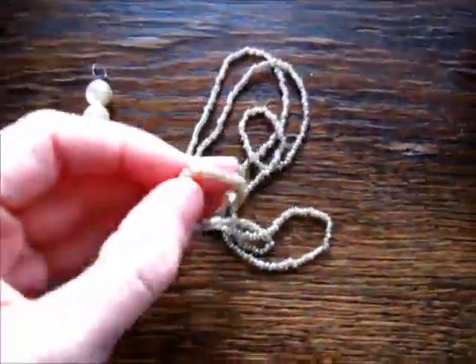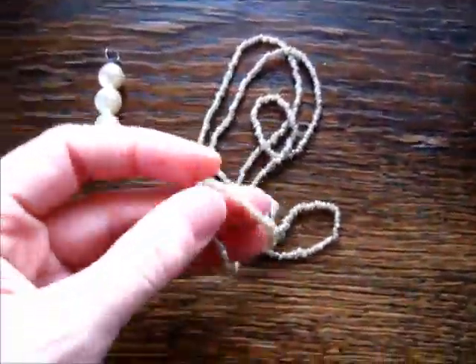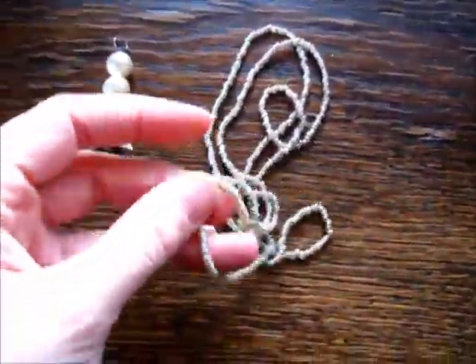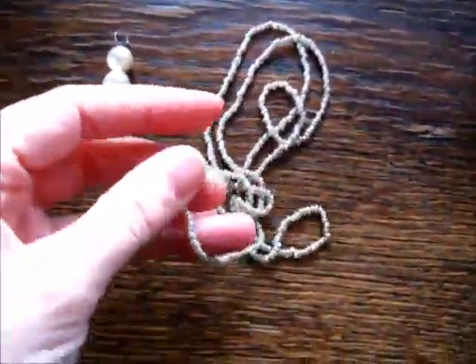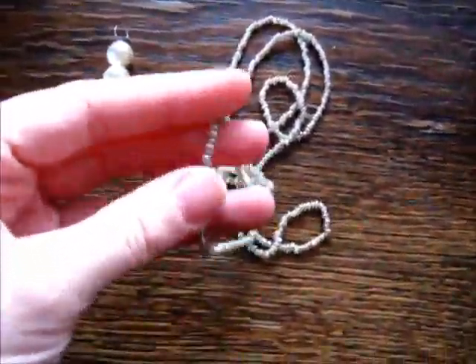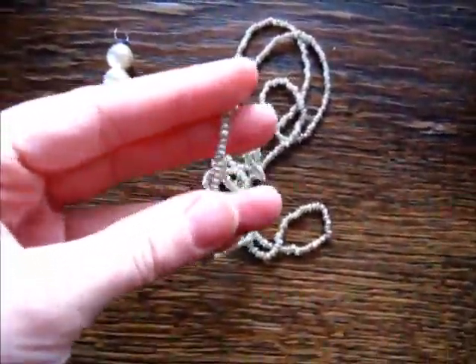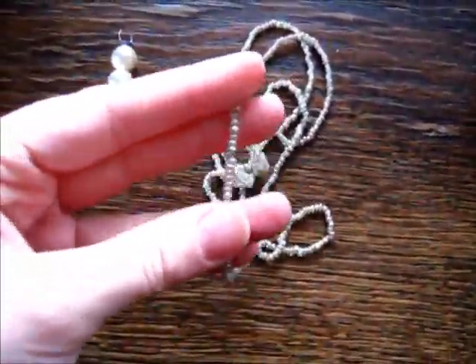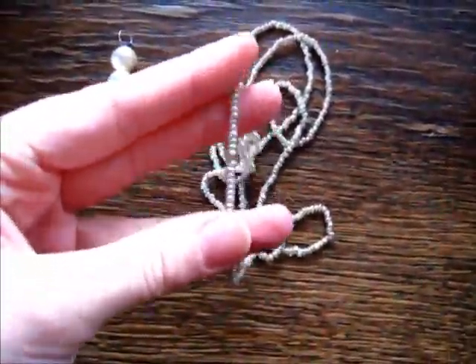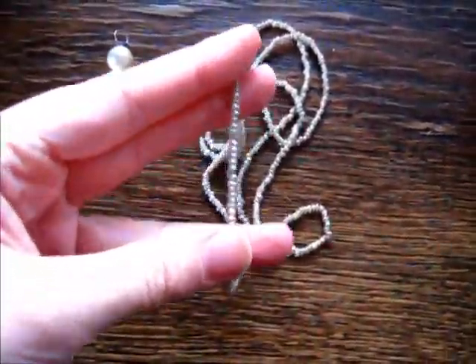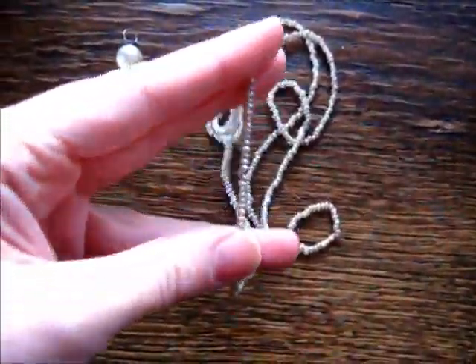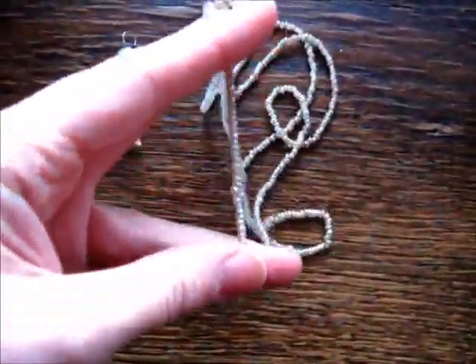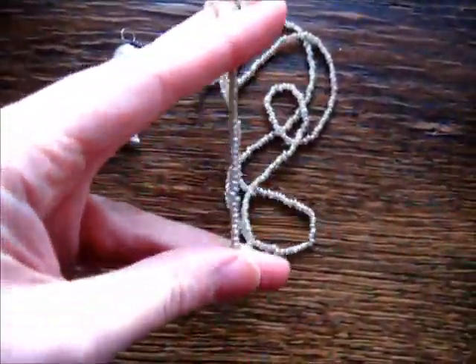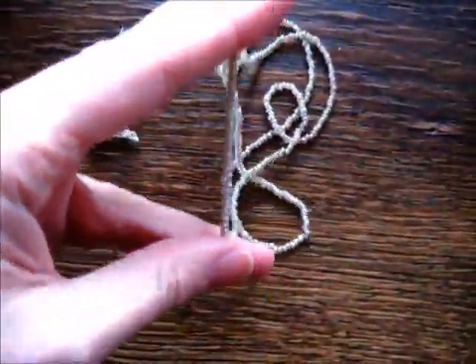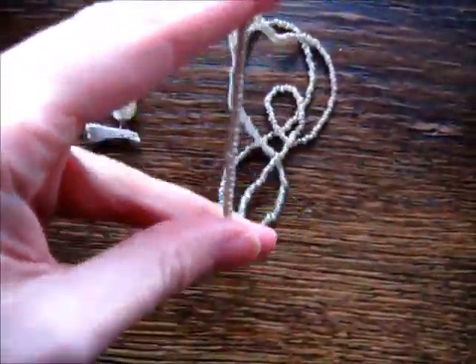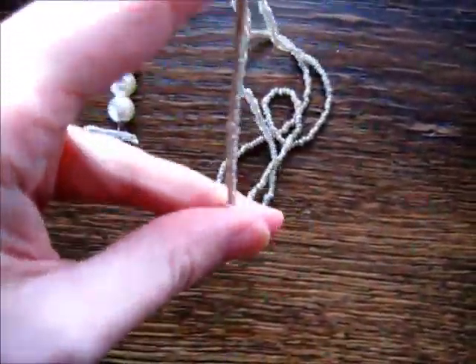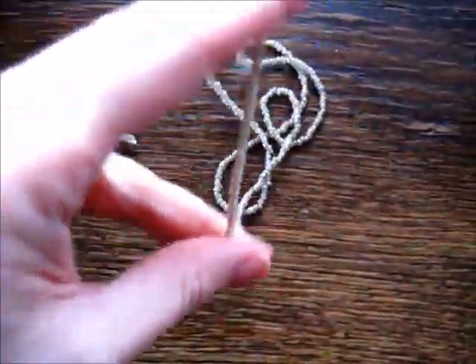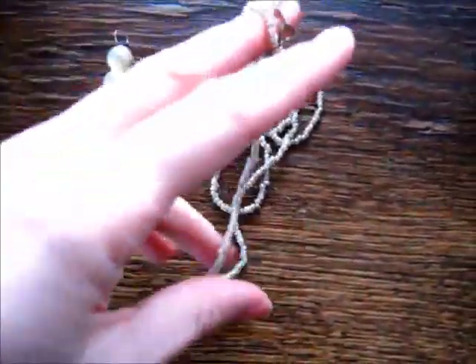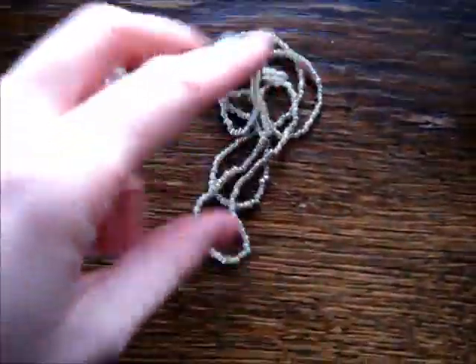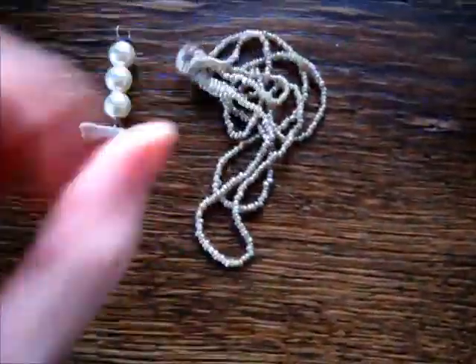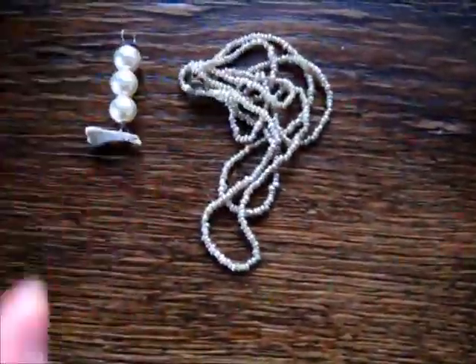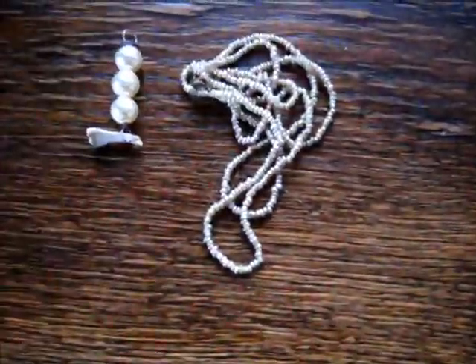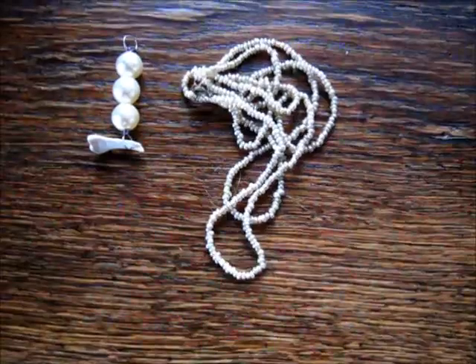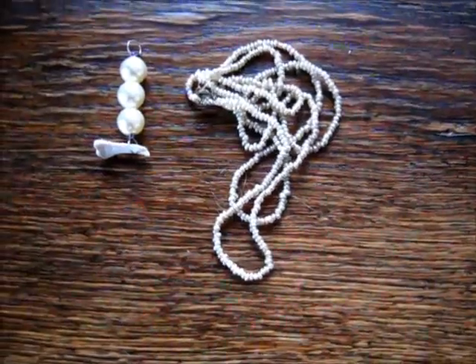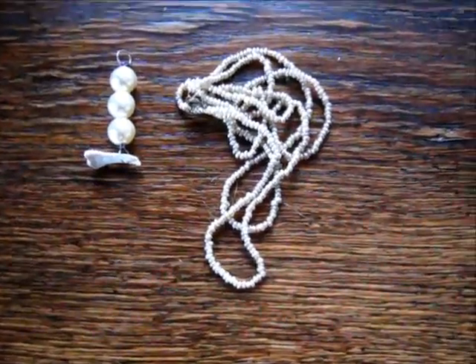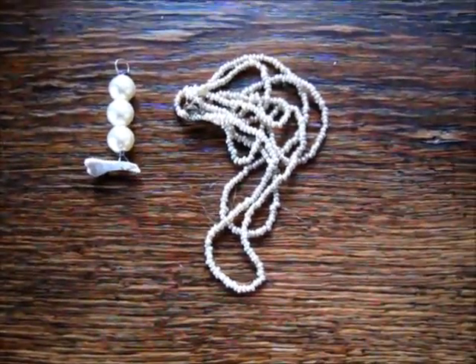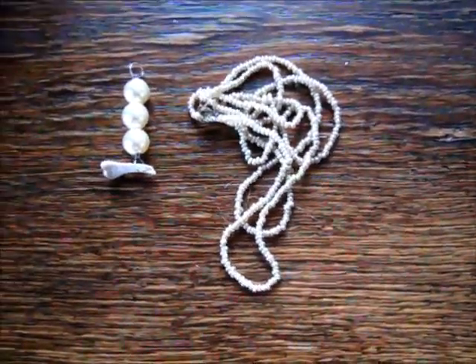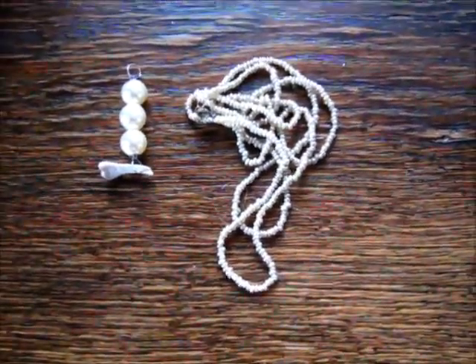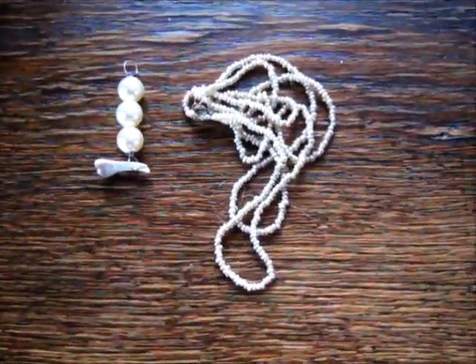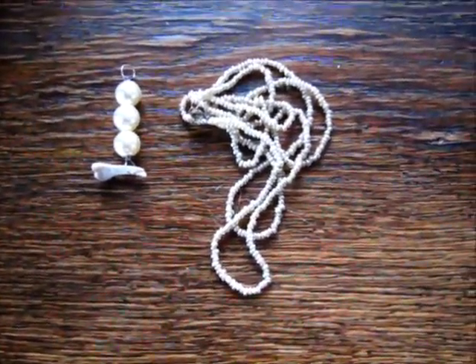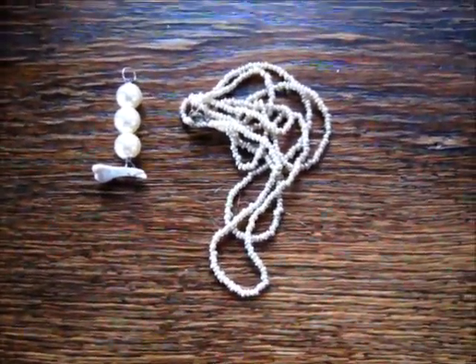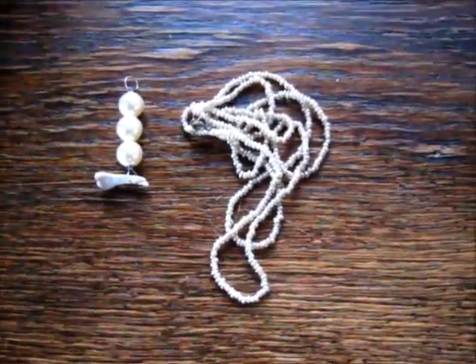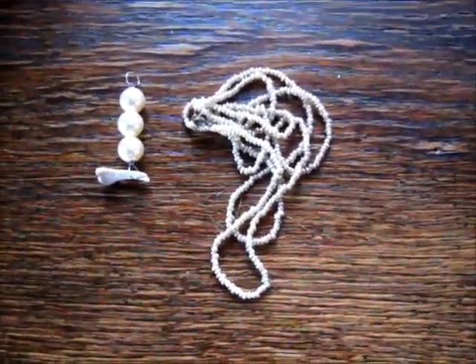This might be exactly what I need. Might.